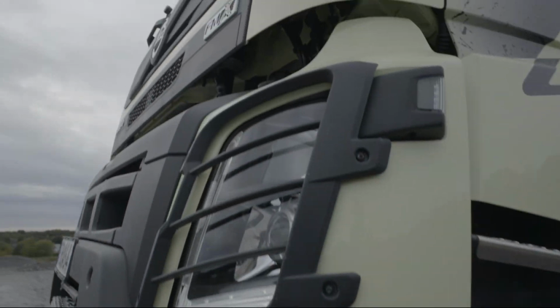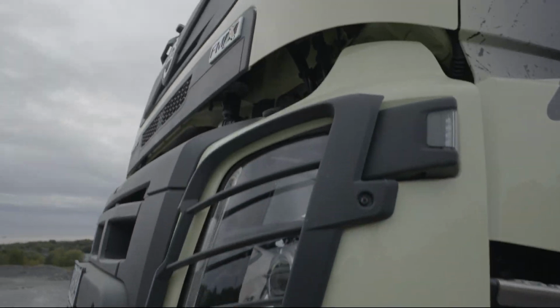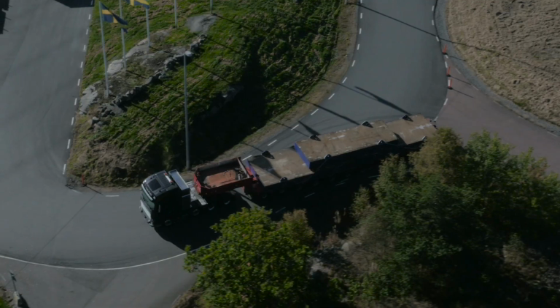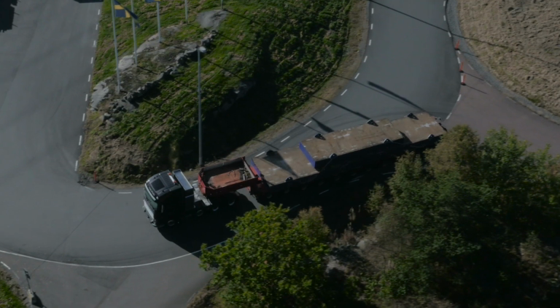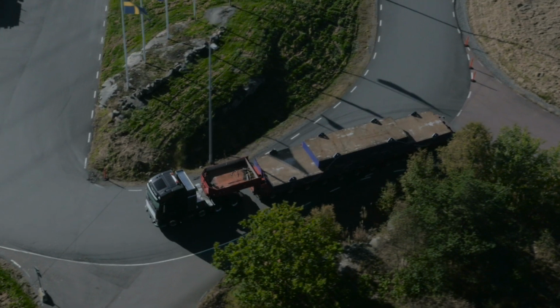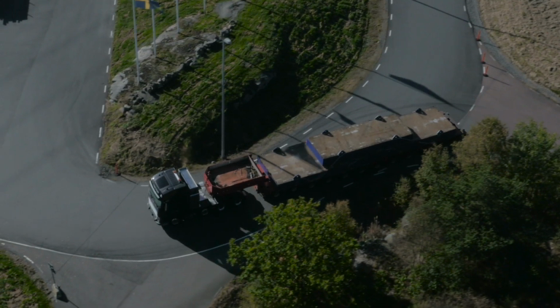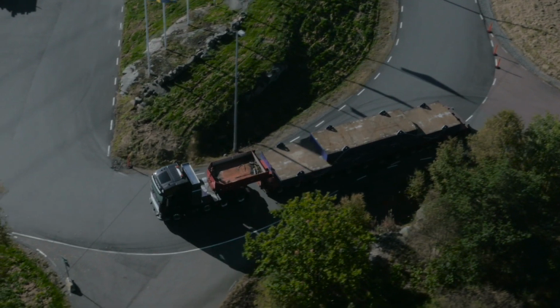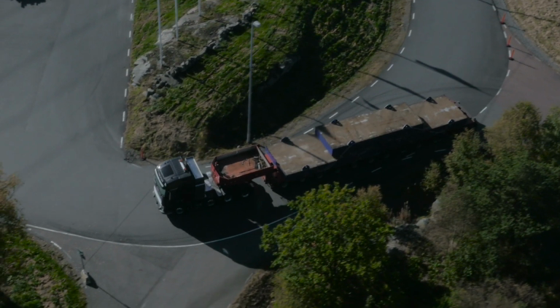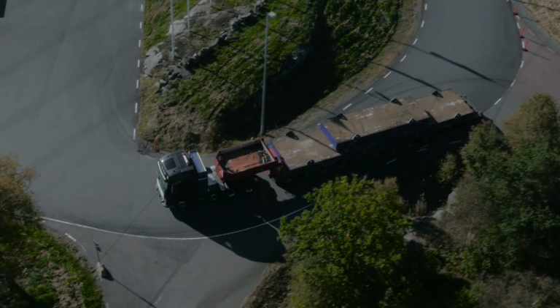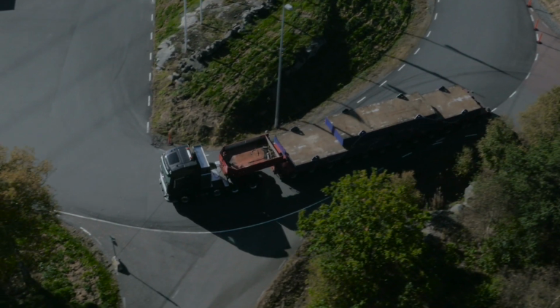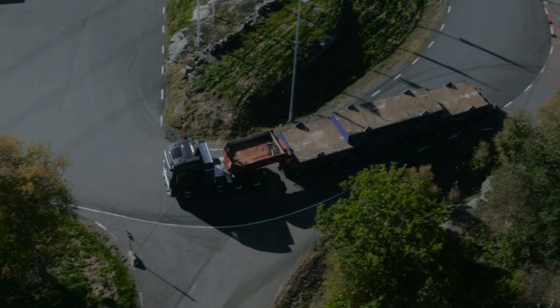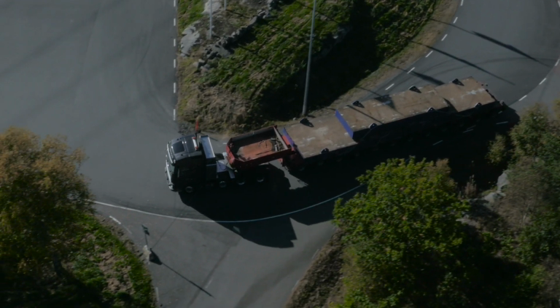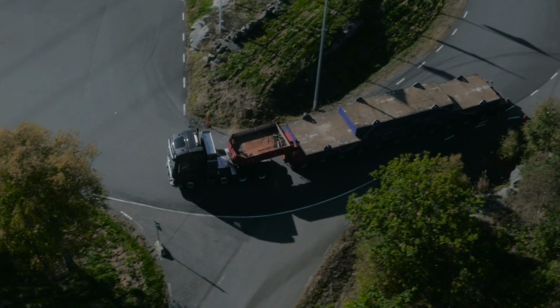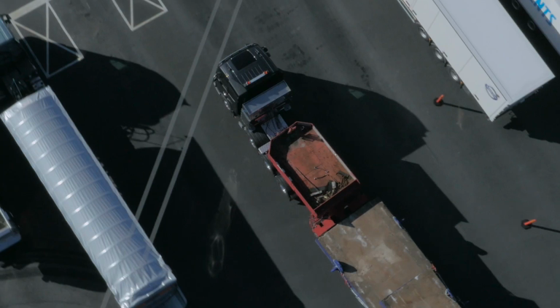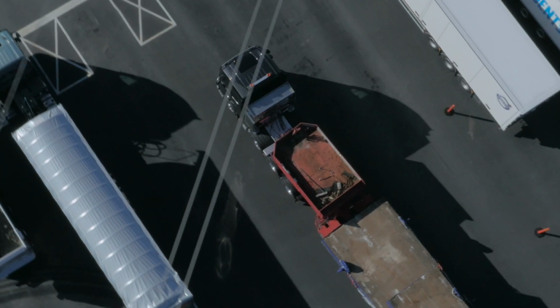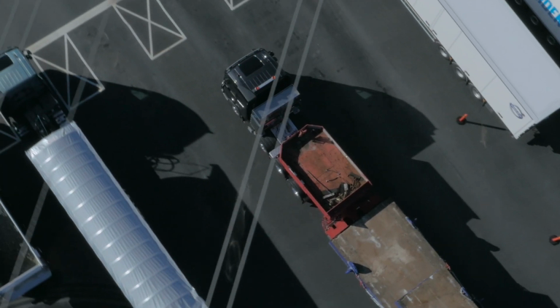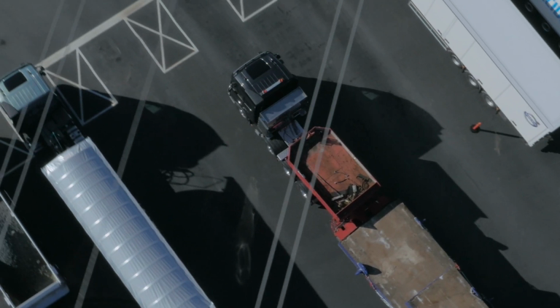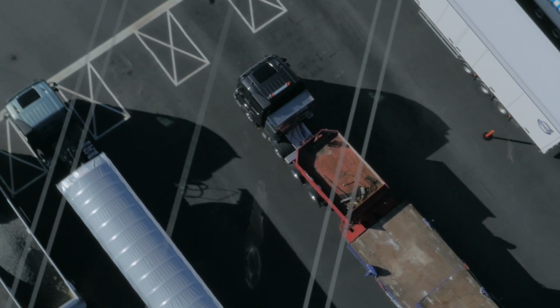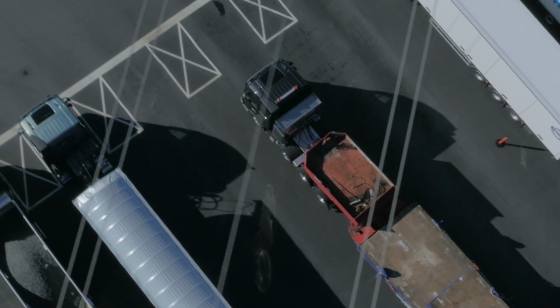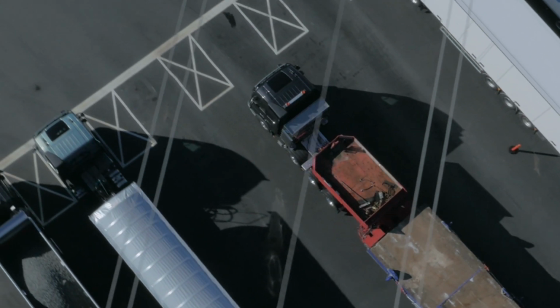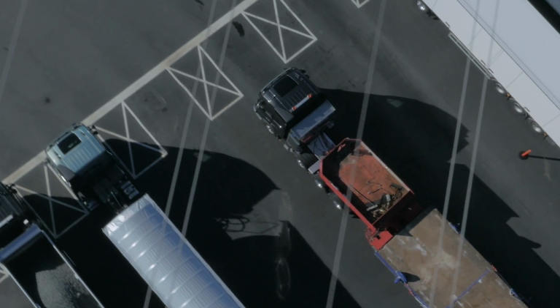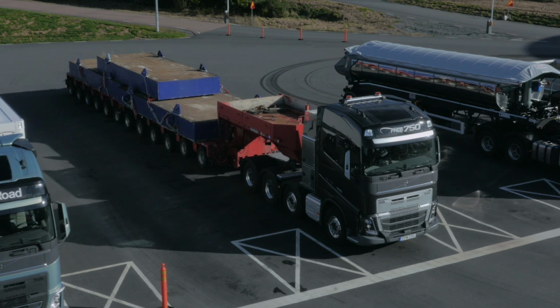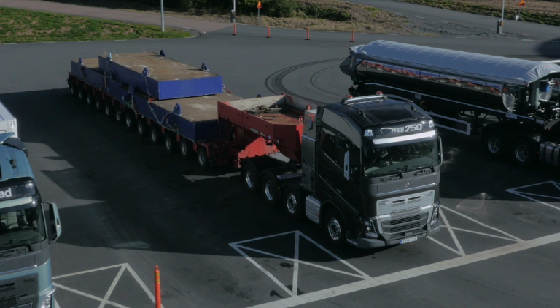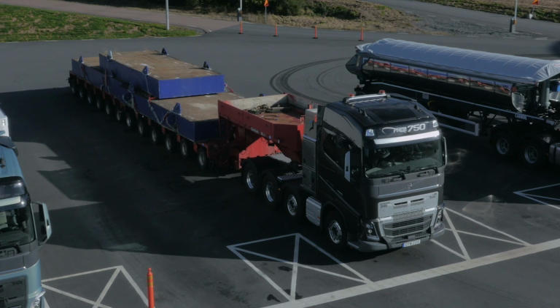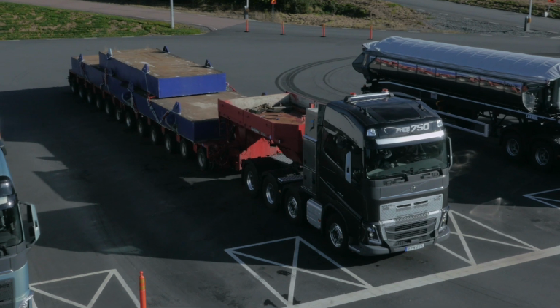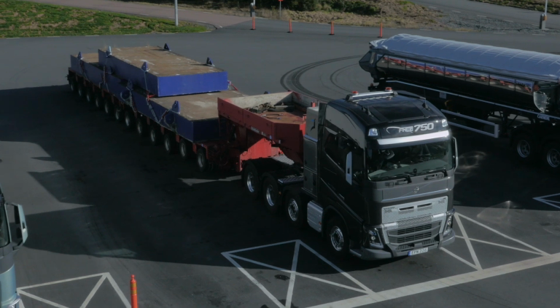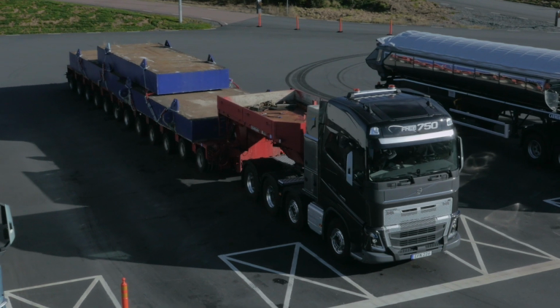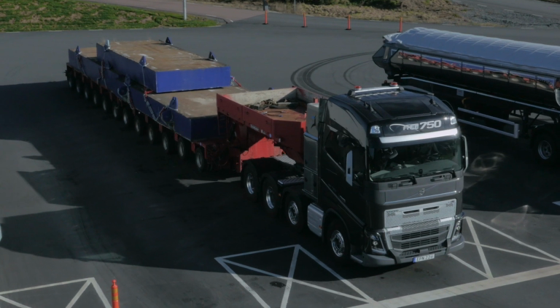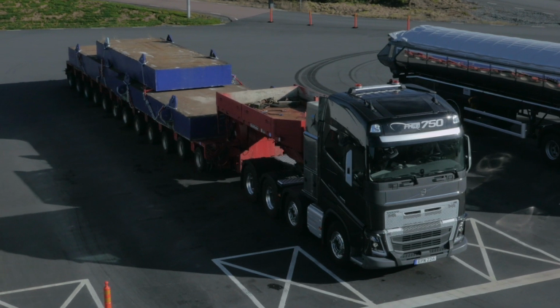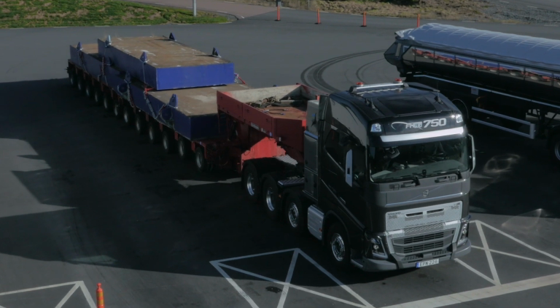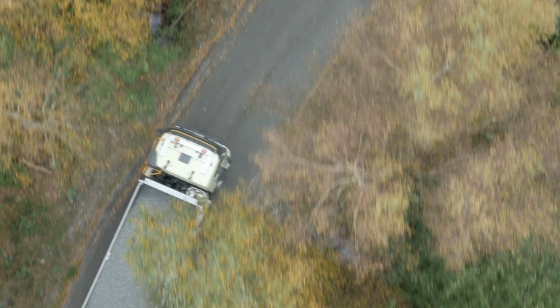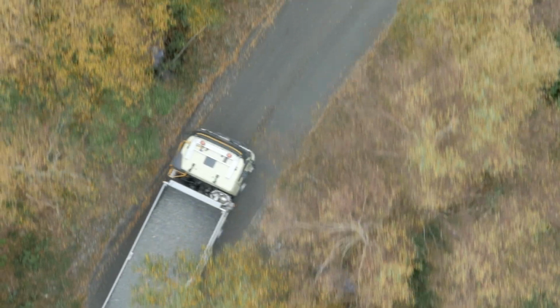The gearbox achieves the same low fuel consumption as a regular i-Shift and is available on Volvo FH, Volvo FM and Volvo FMX.